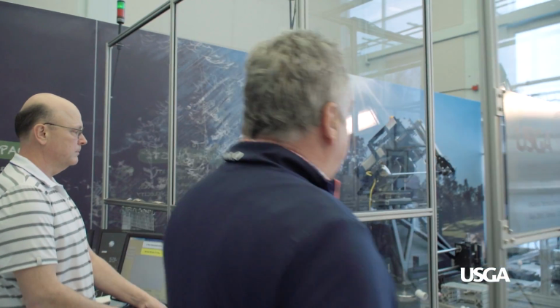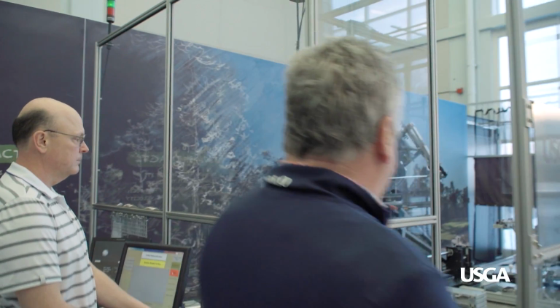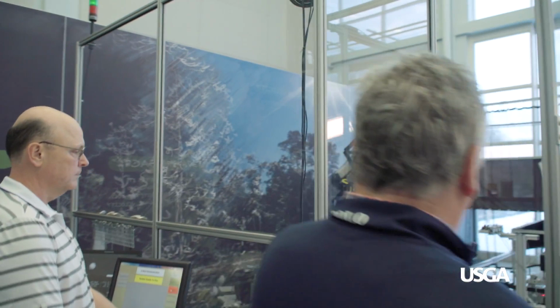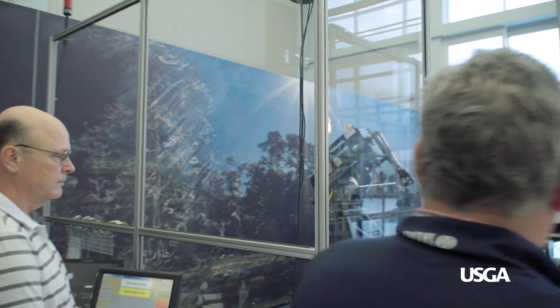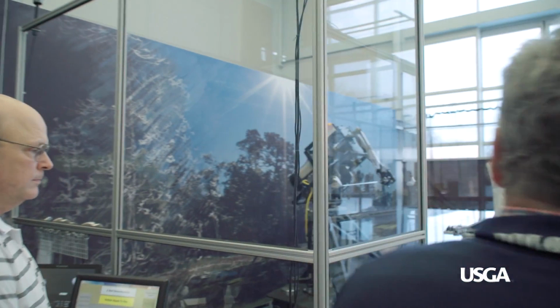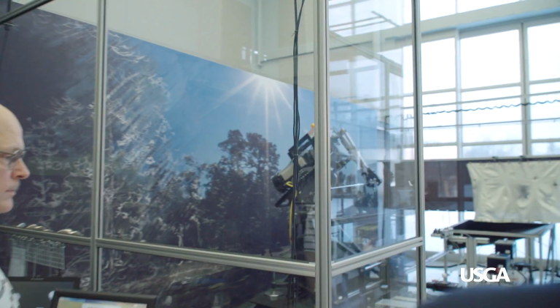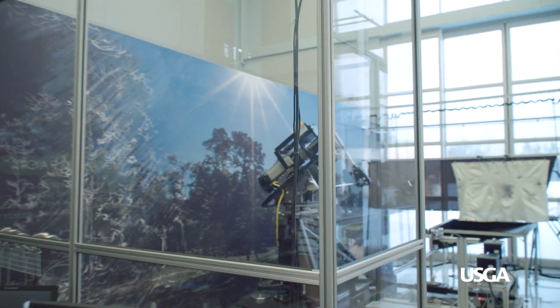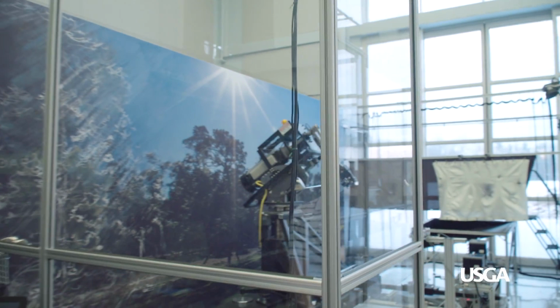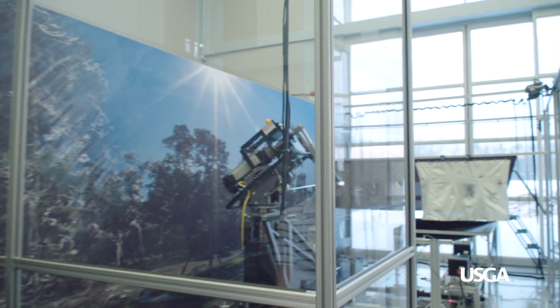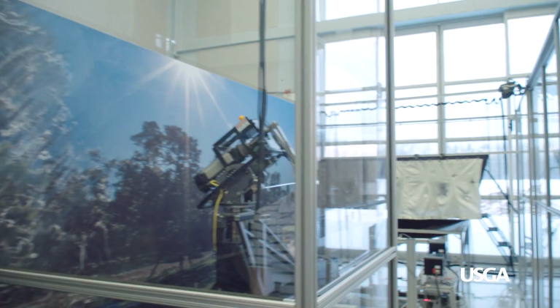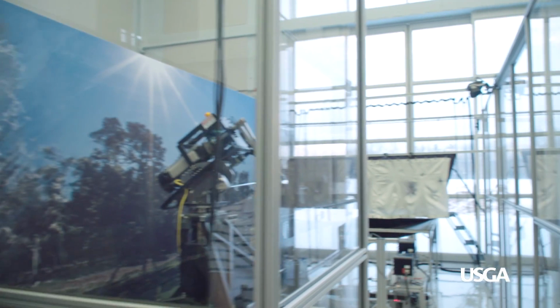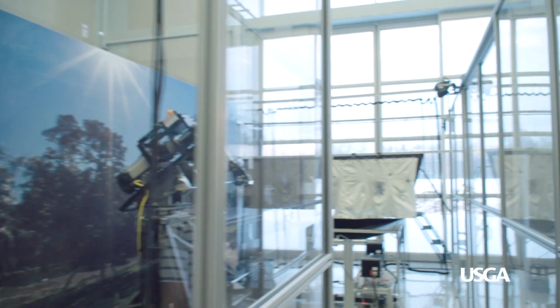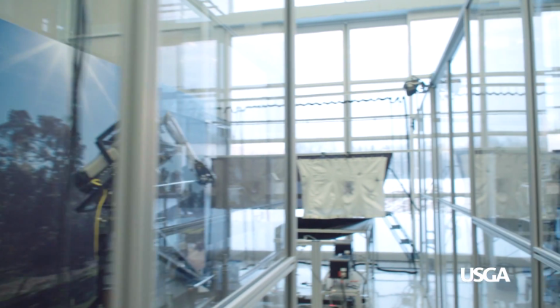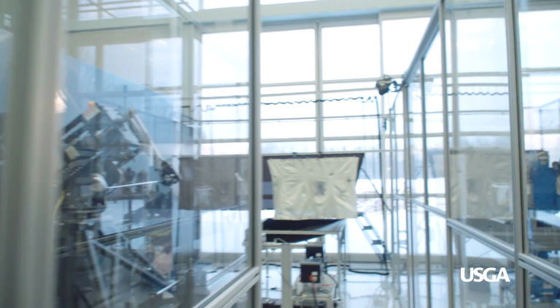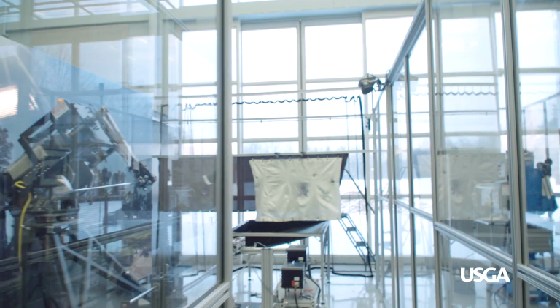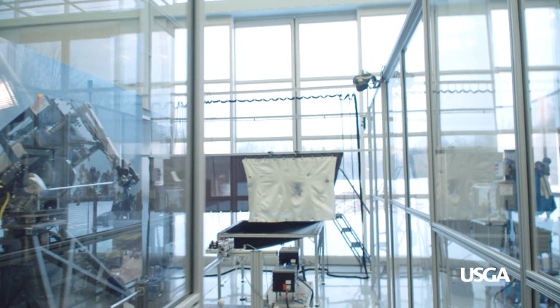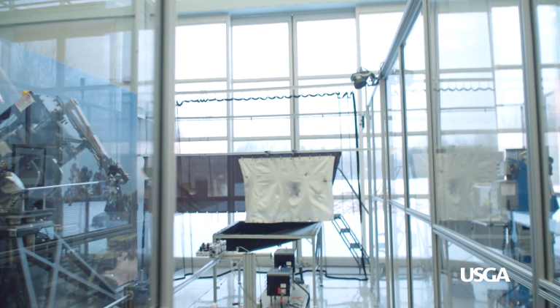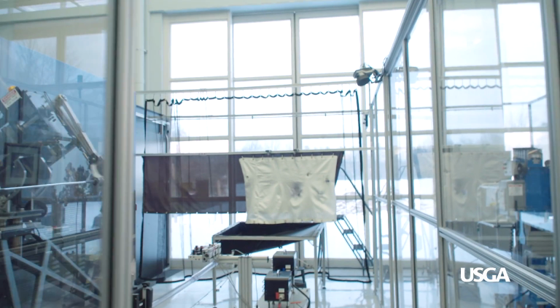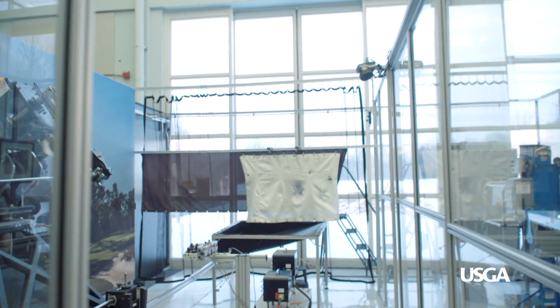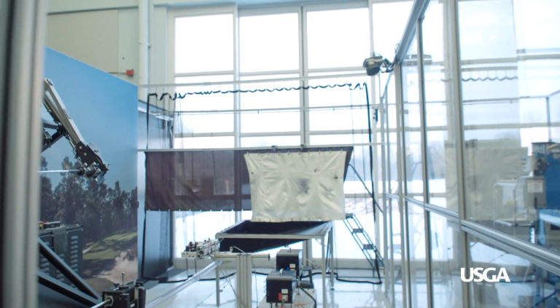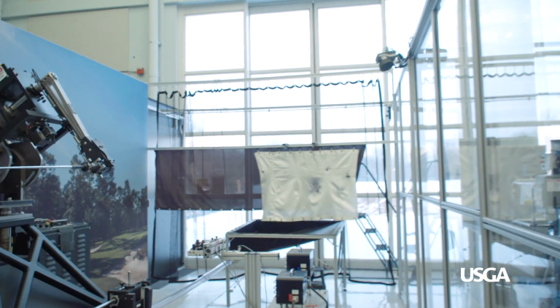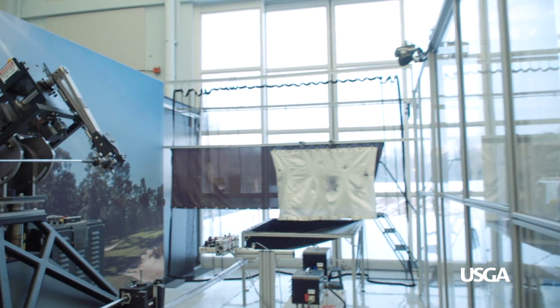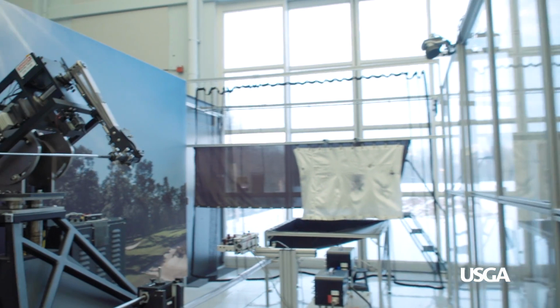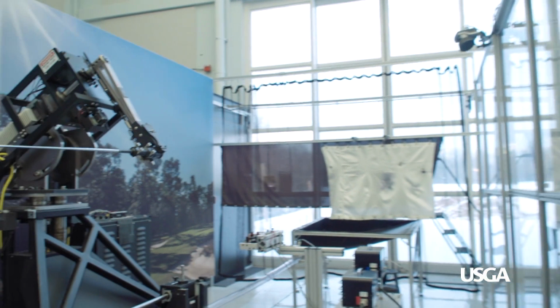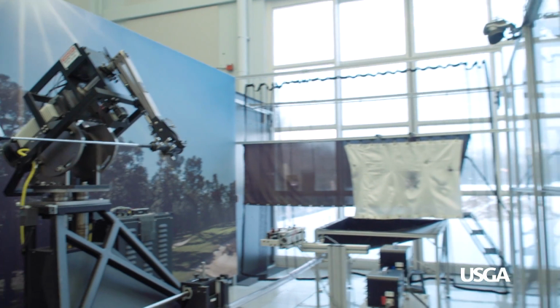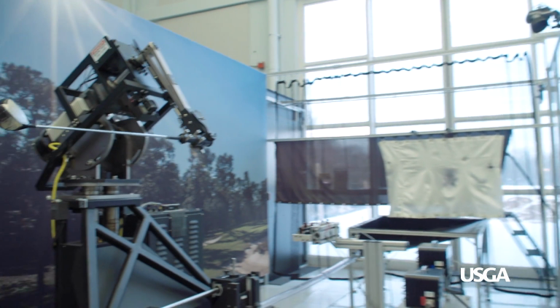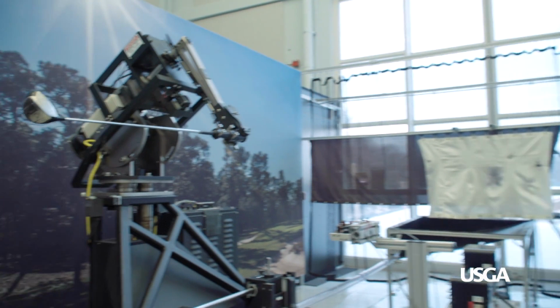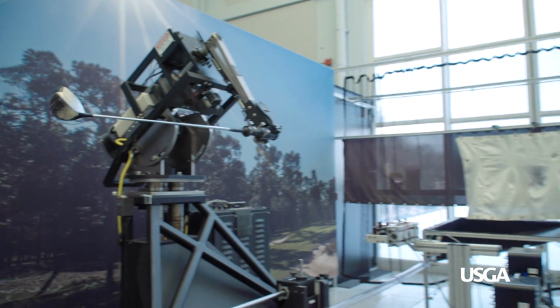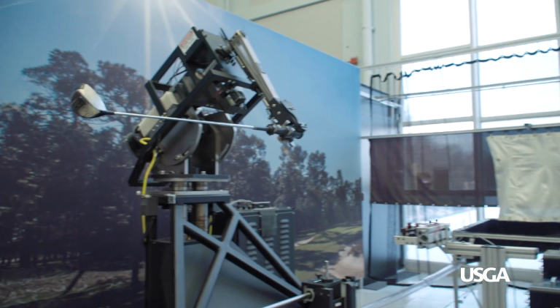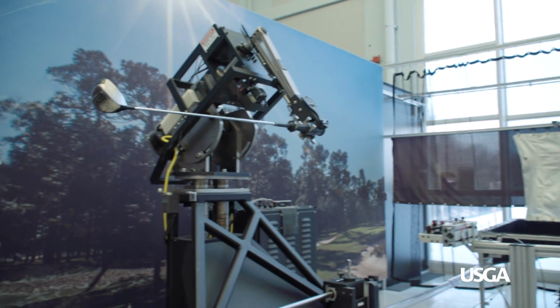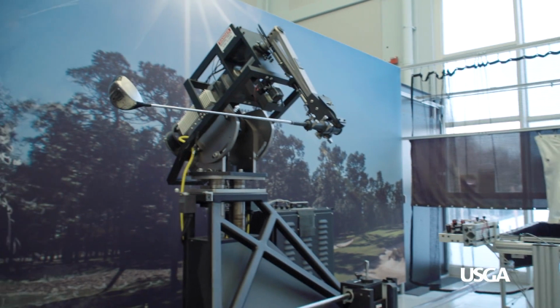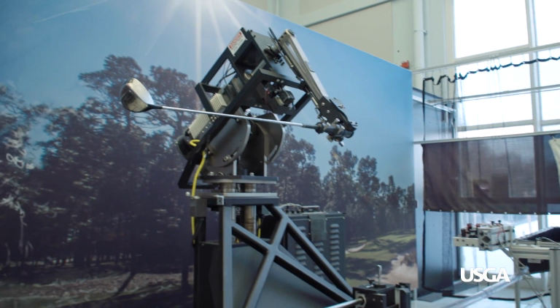Here is the first step of testing golf balls. We find out their launch conditions that determine how far they fly.